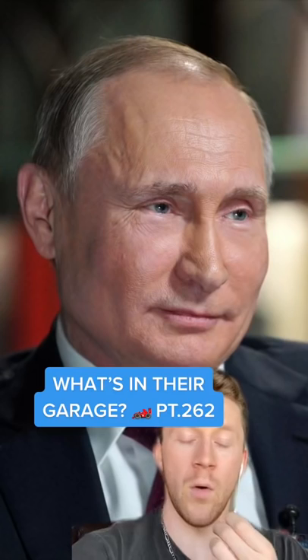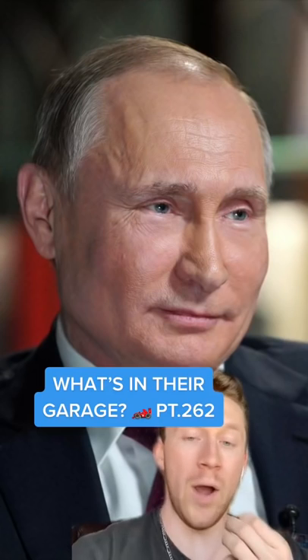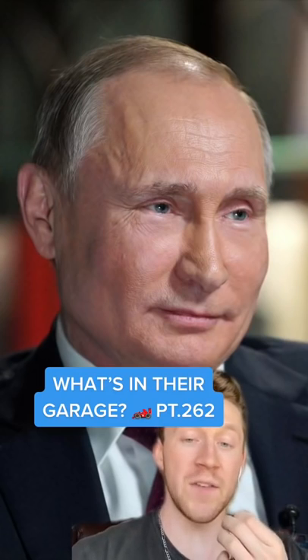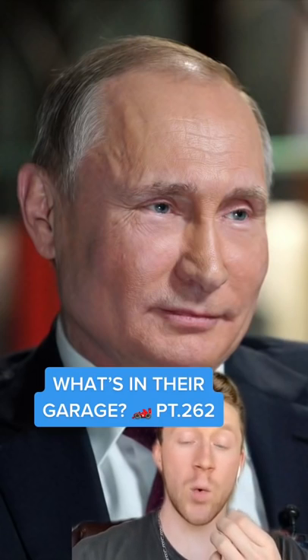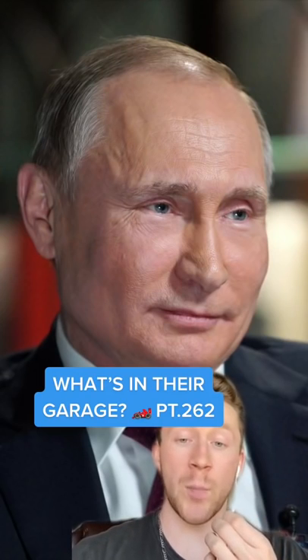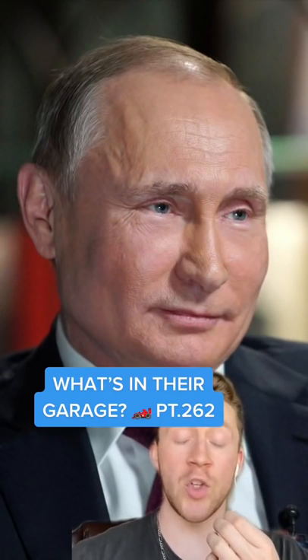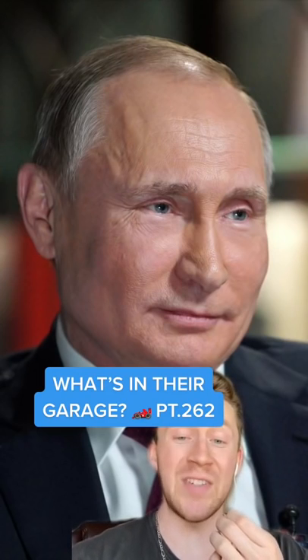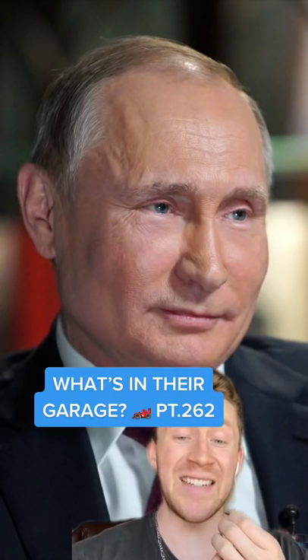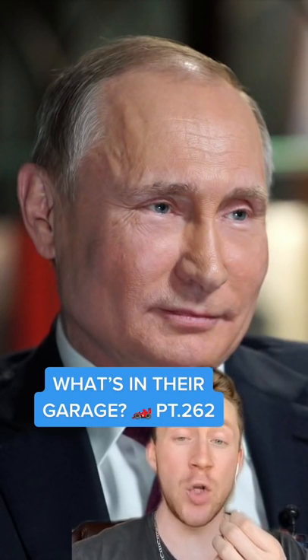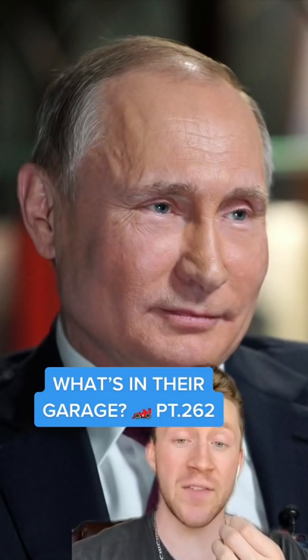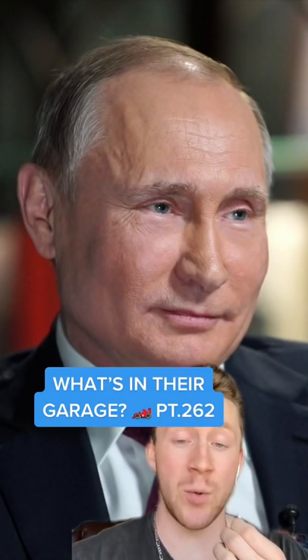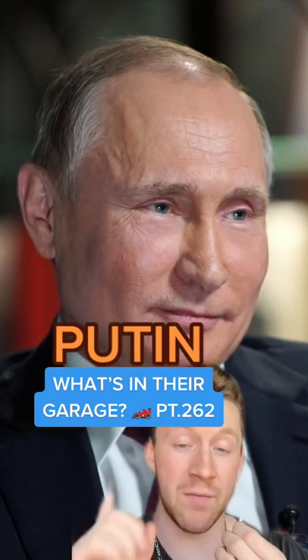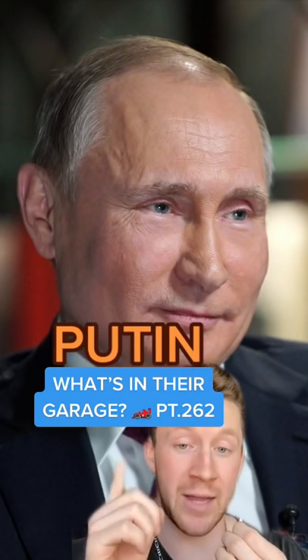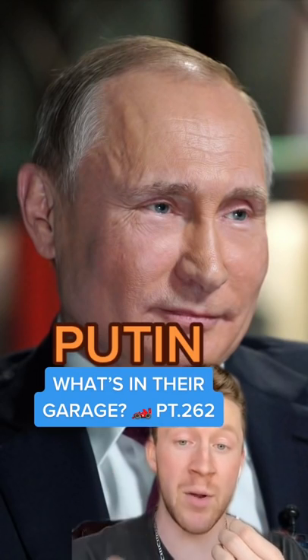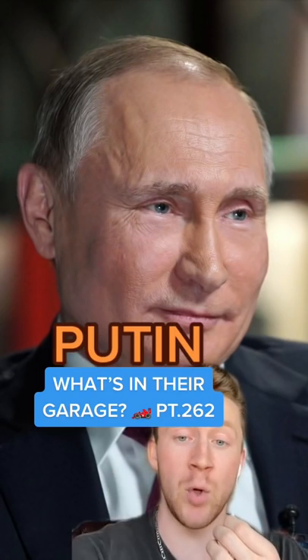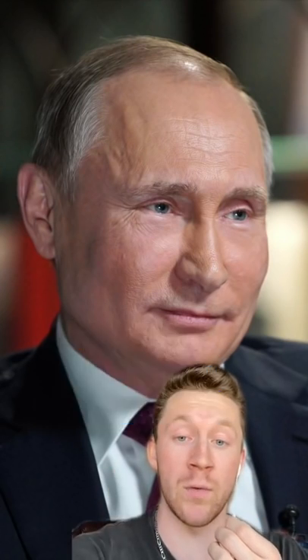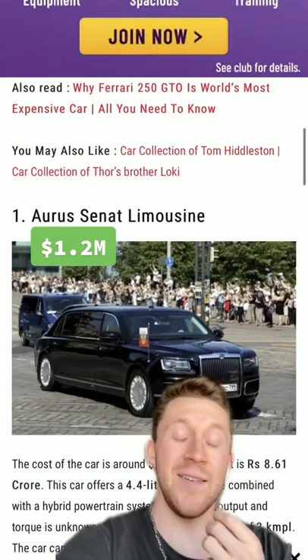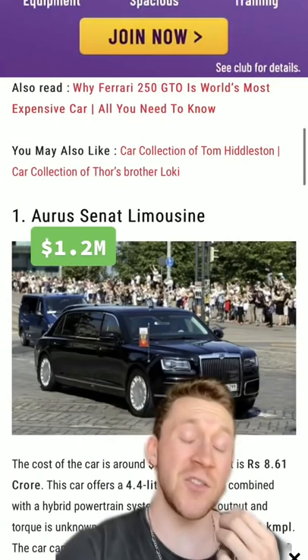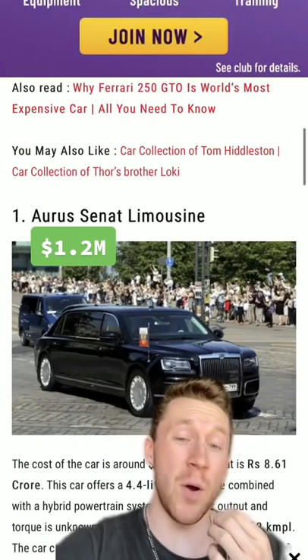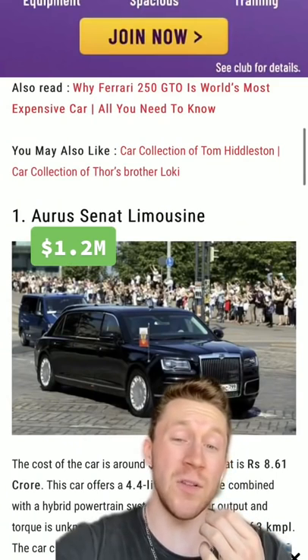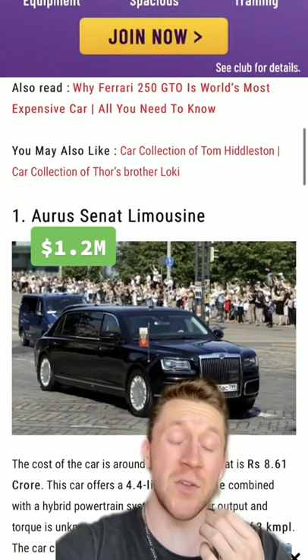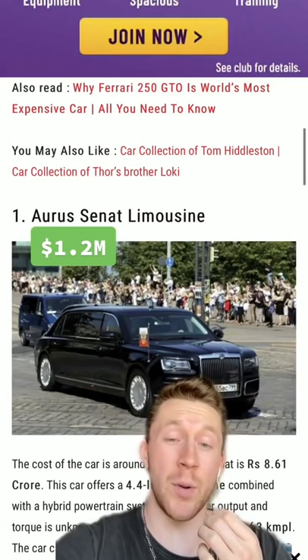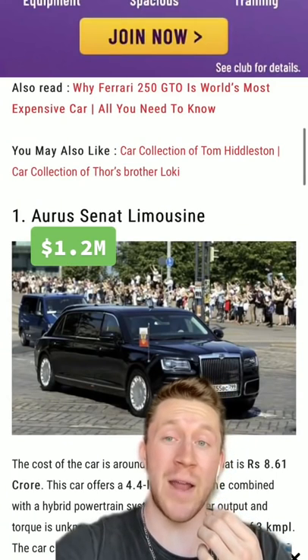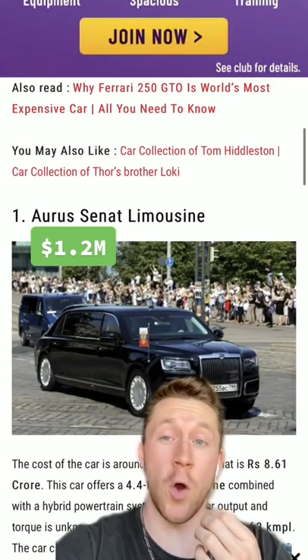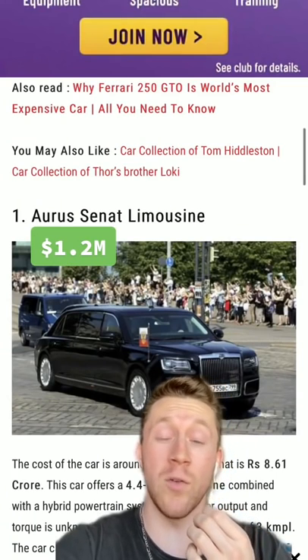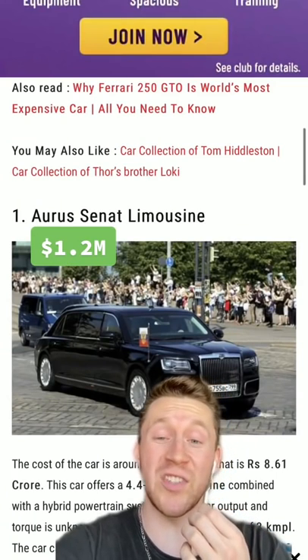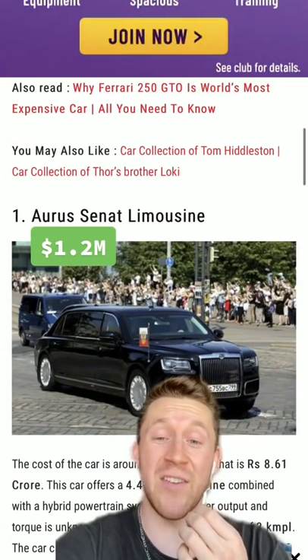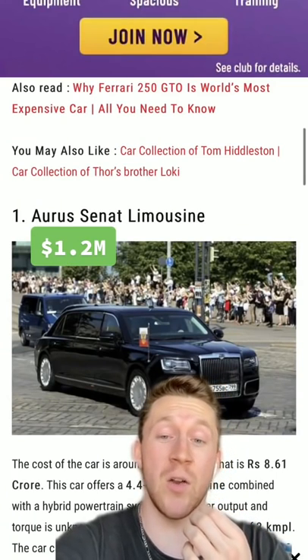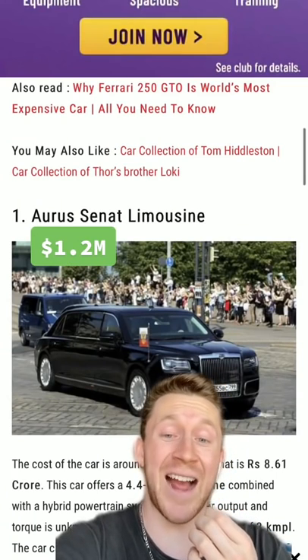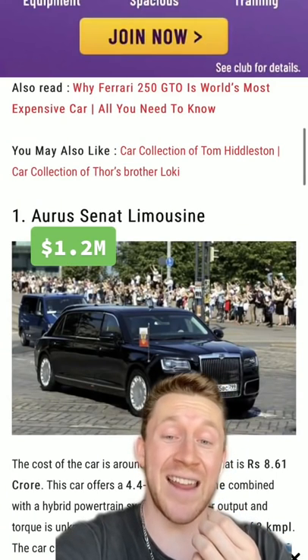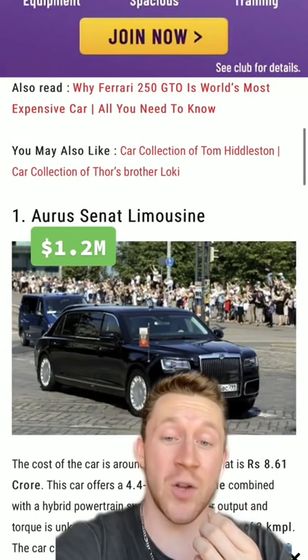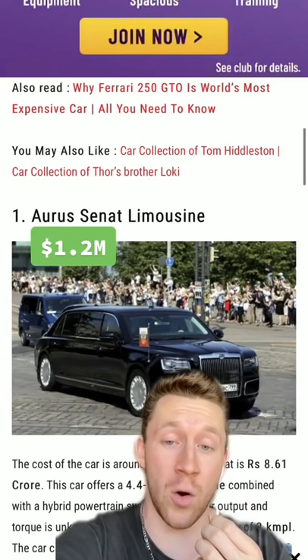What is in the garage, part 262? Next up we have Vladimir Putin. Now supposedly Mr. Putin has over 700 high-end cars.